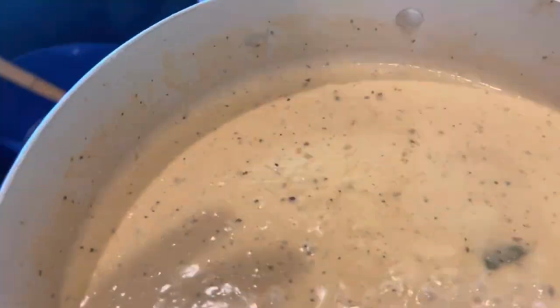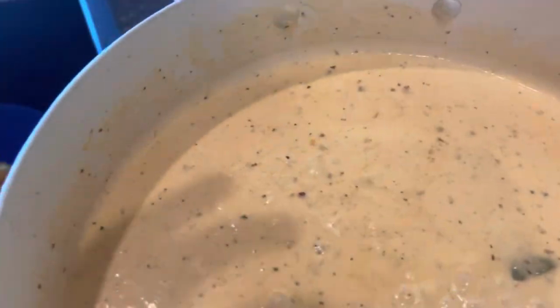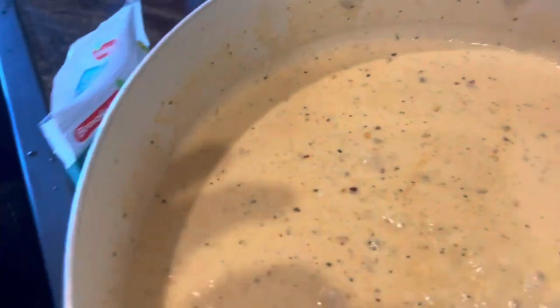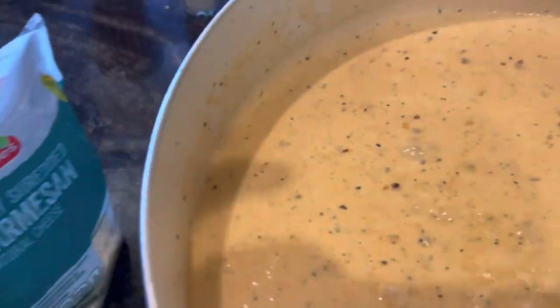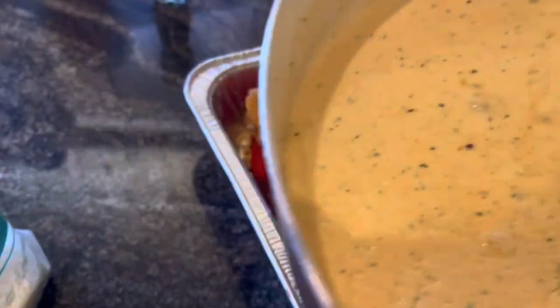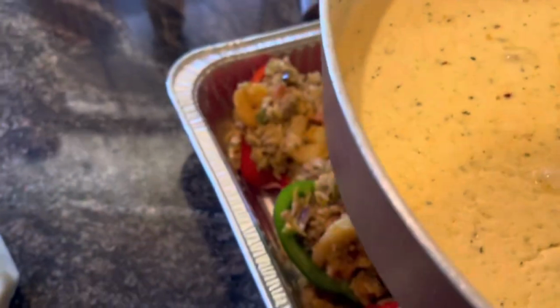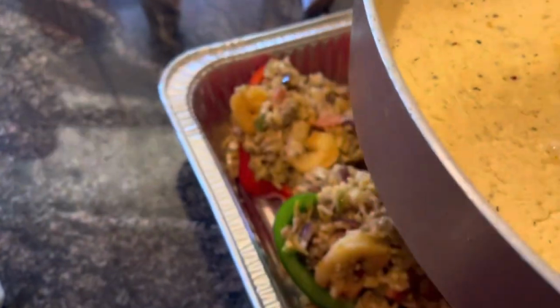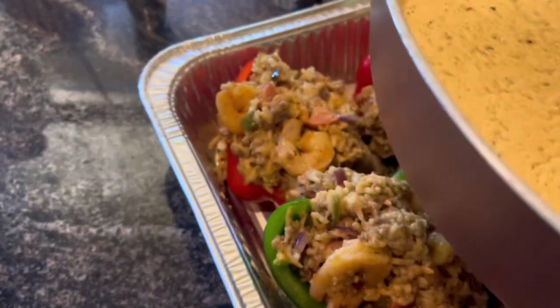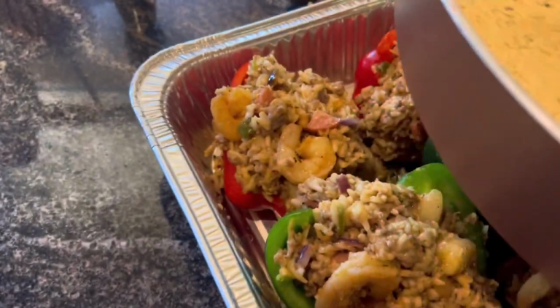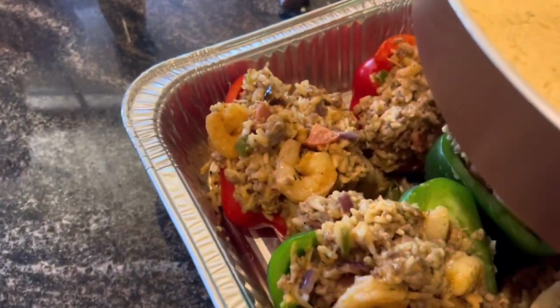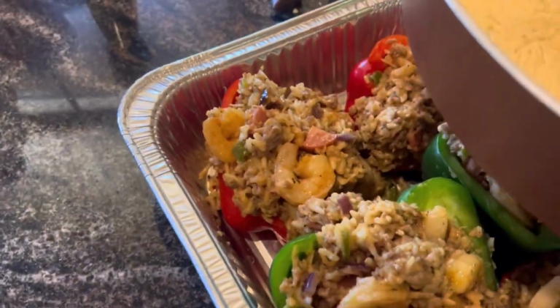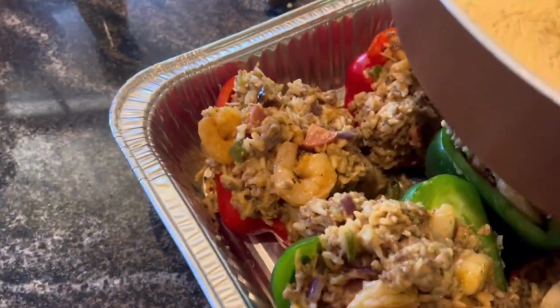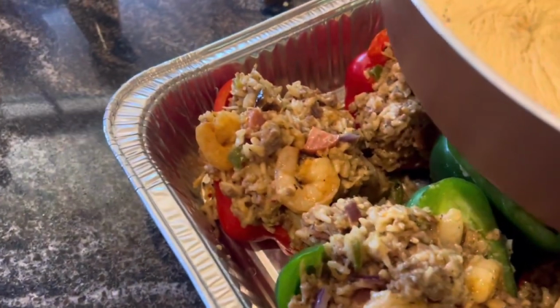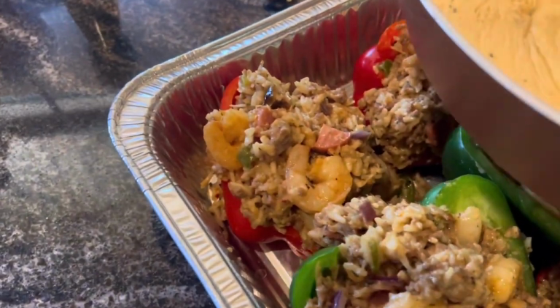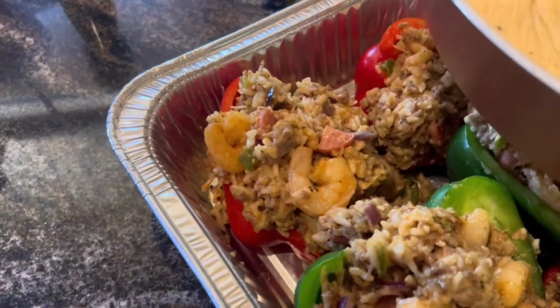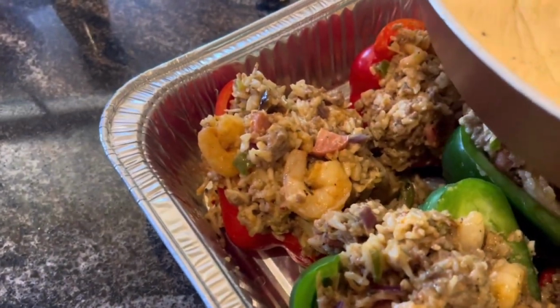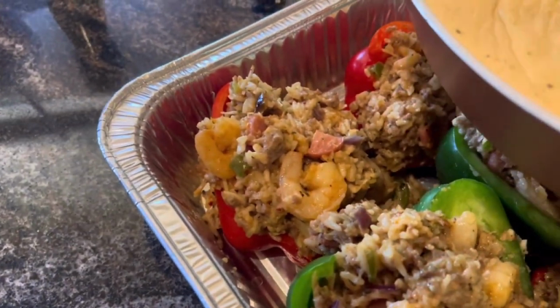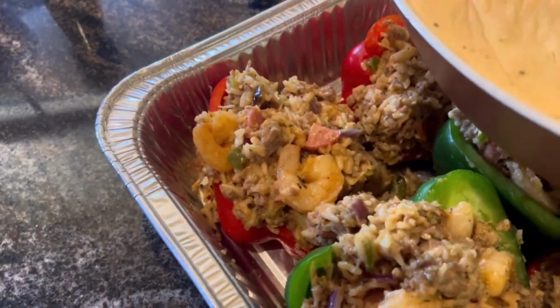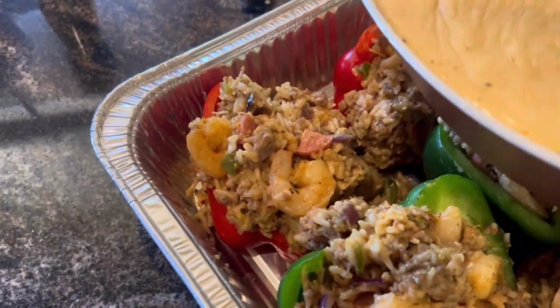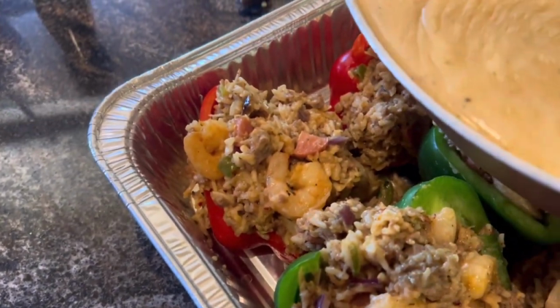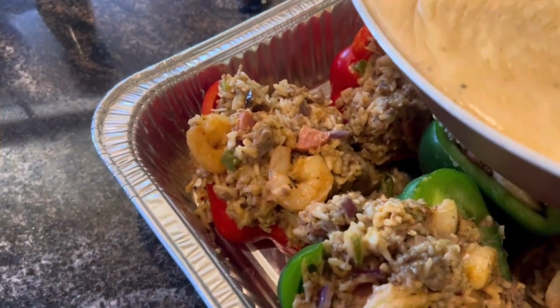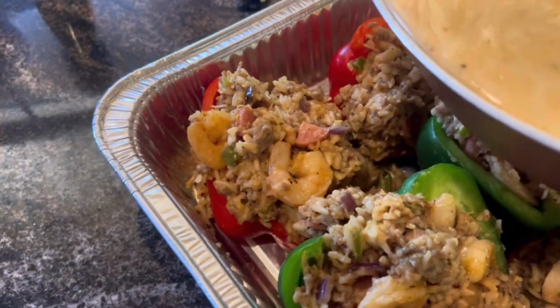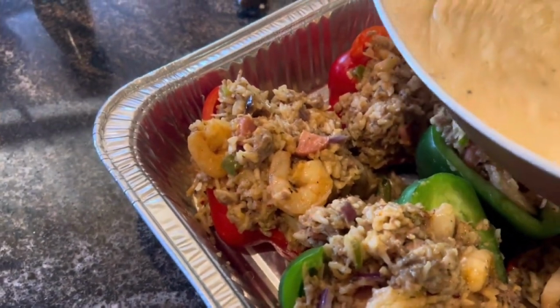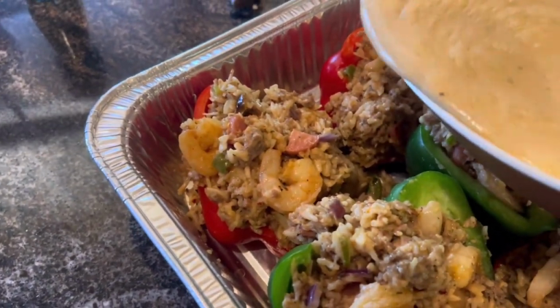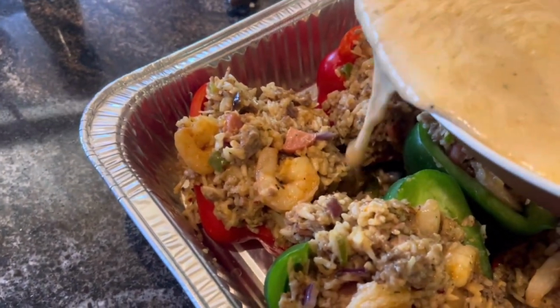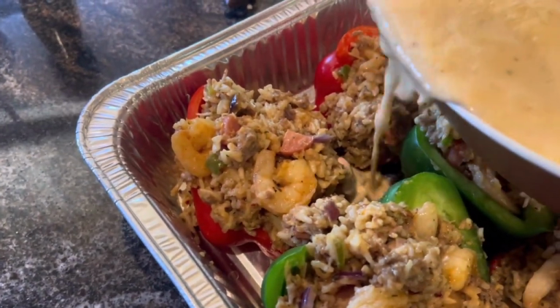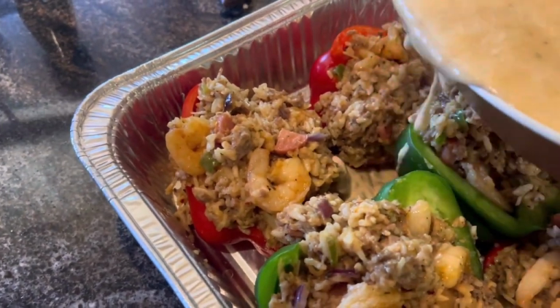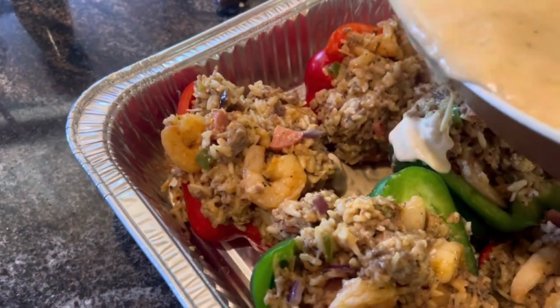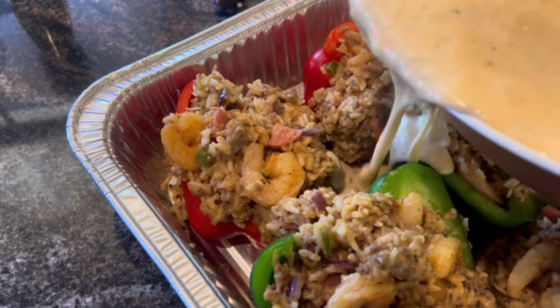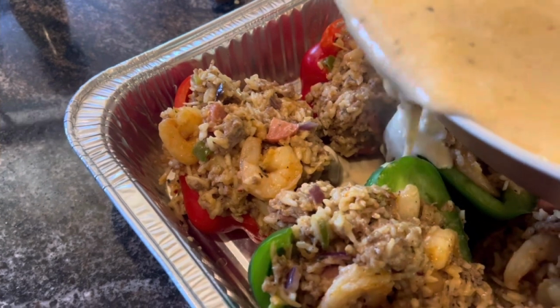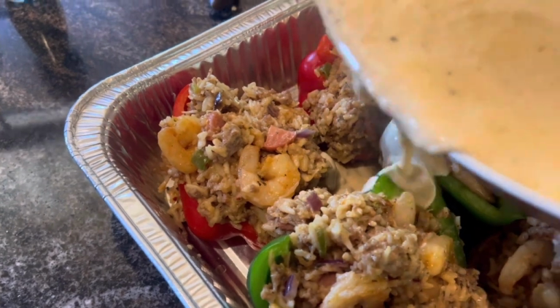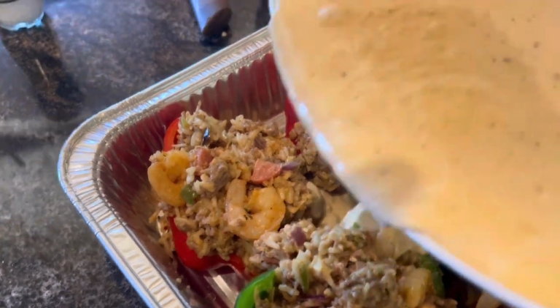Now we're going to take this sauce and look how pretty those bell peppers are. We're going to pour that sauce out over them. Look at that.